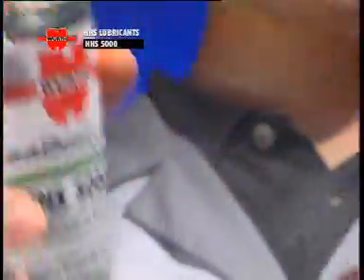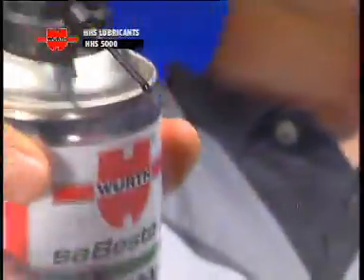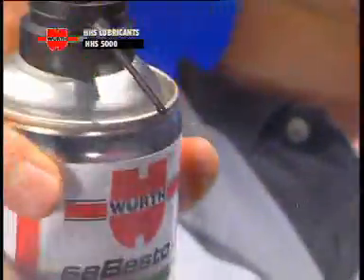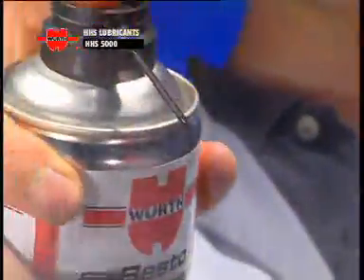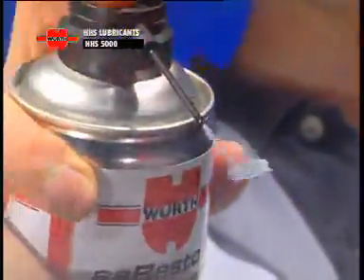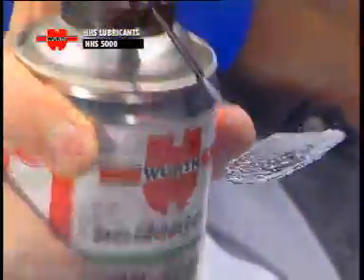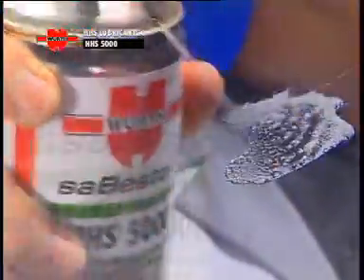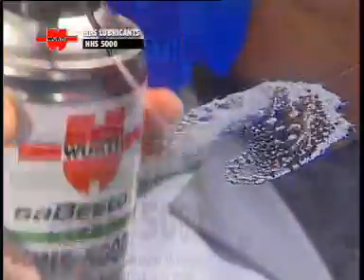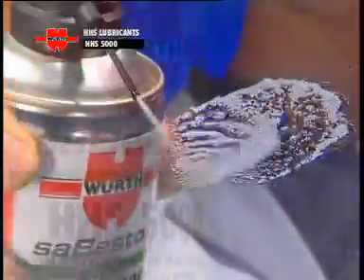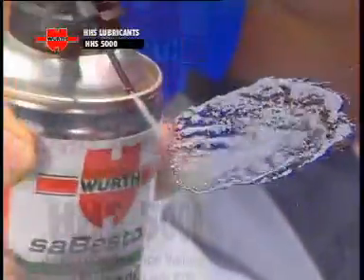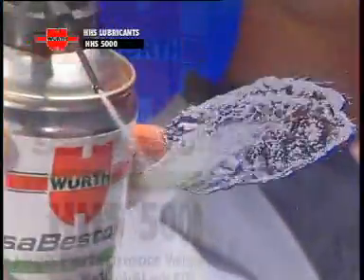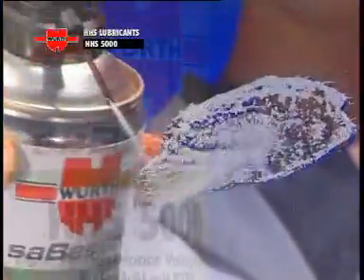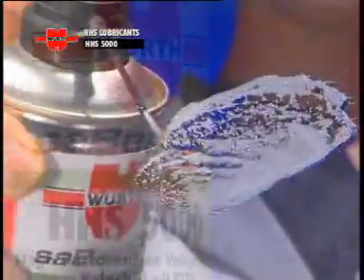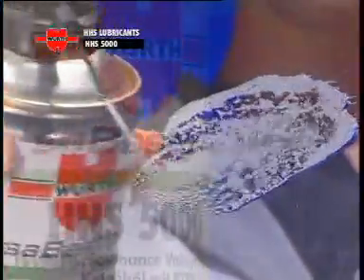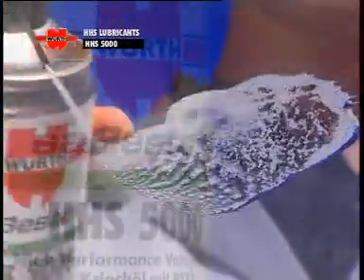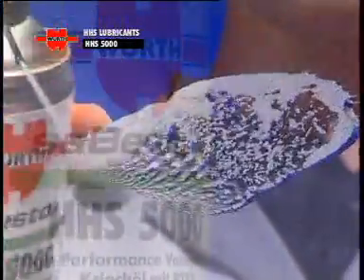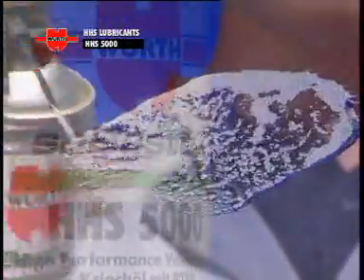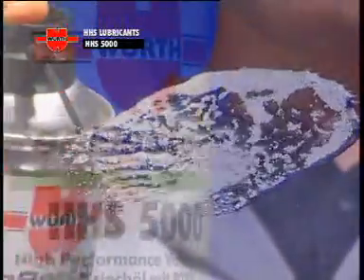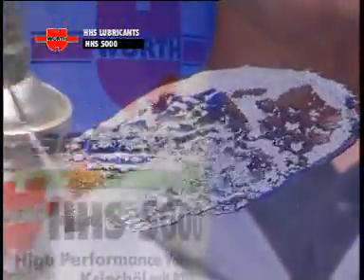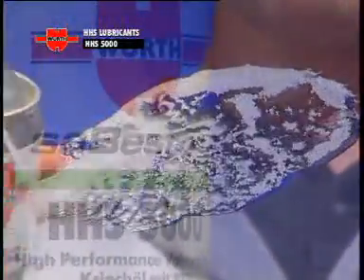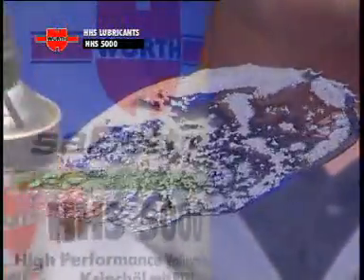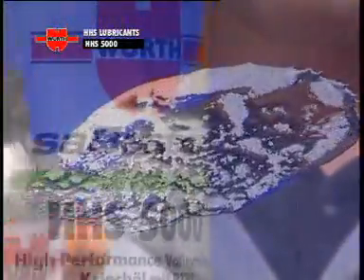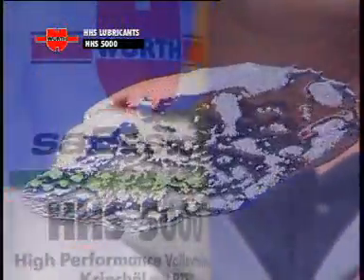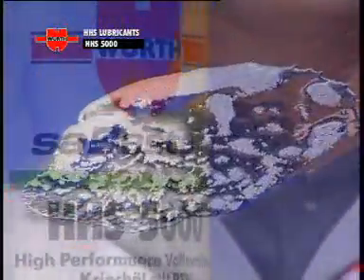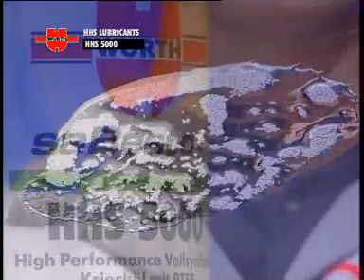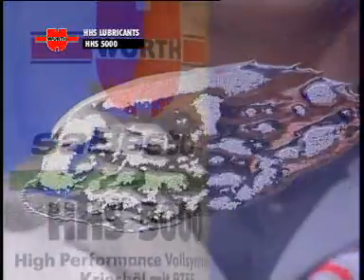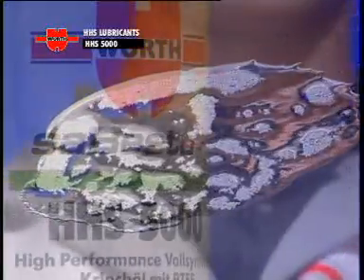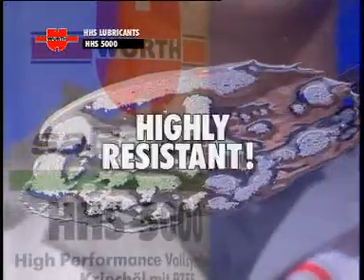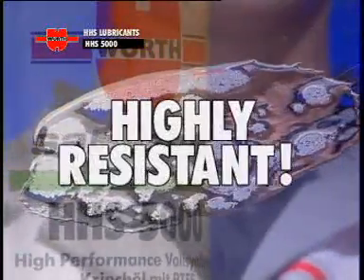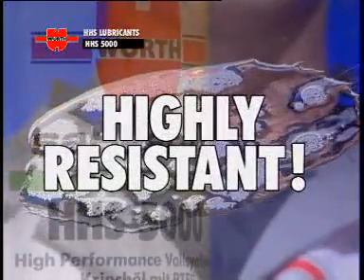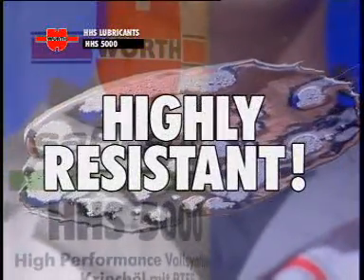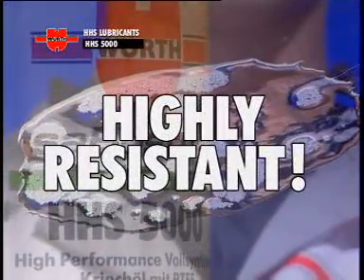In all conditions, even the most extreme, HHS 5000 is highly resistant.